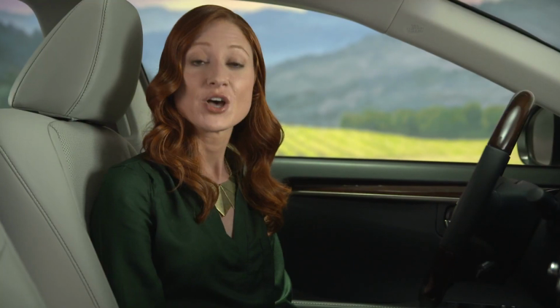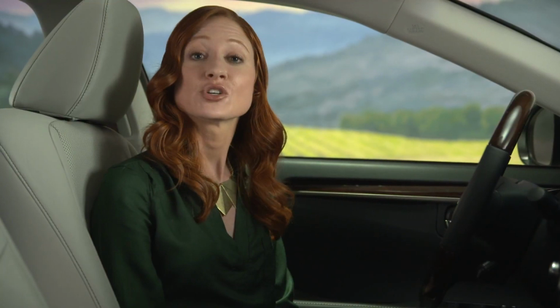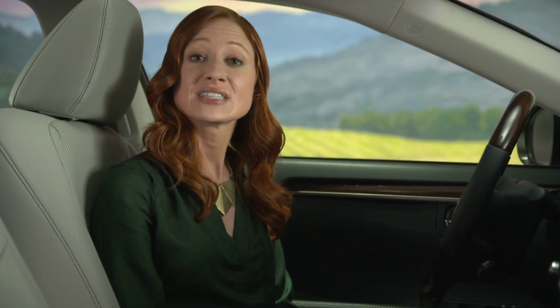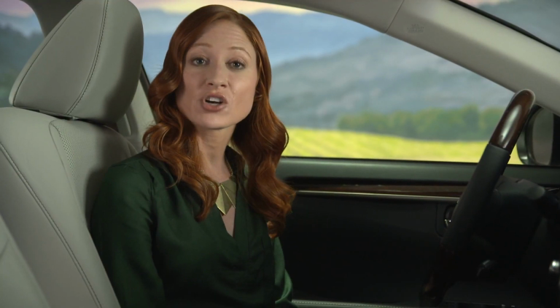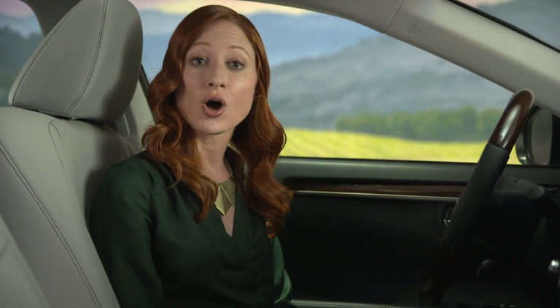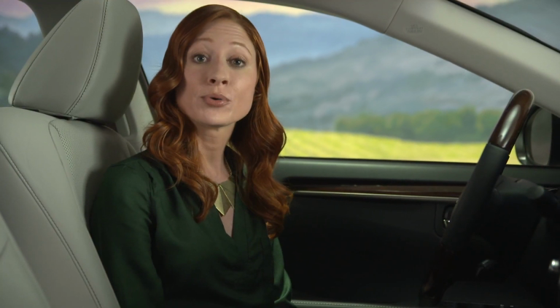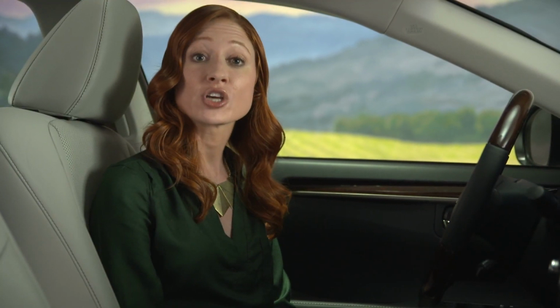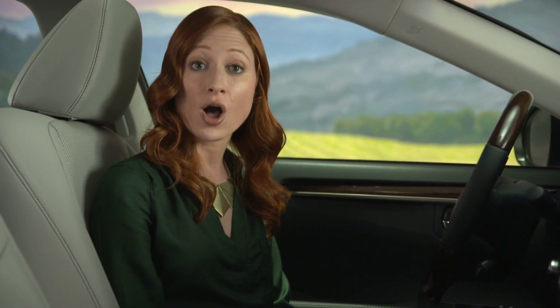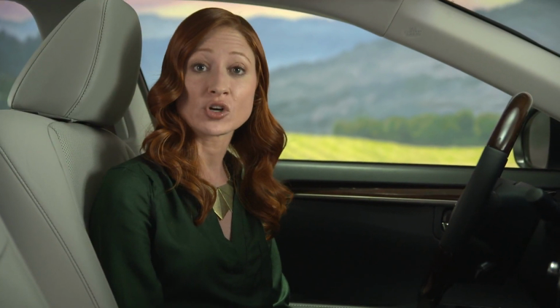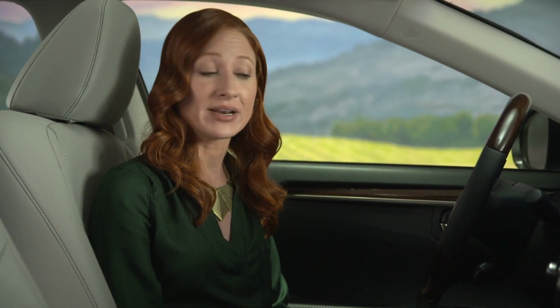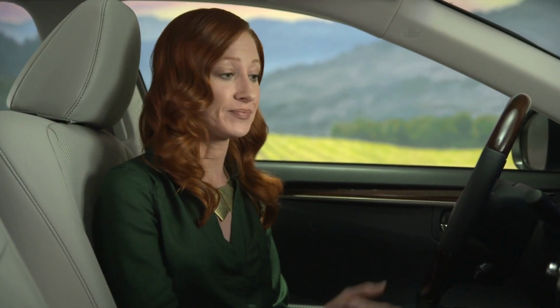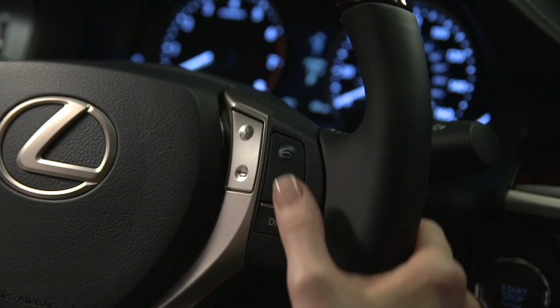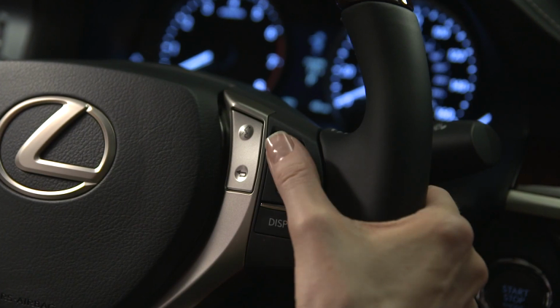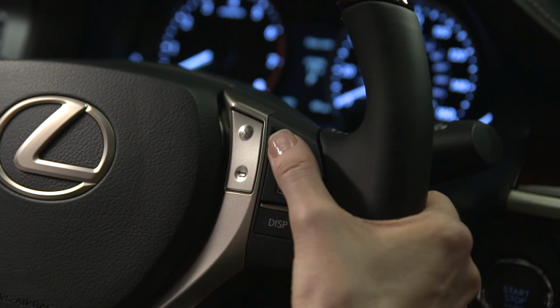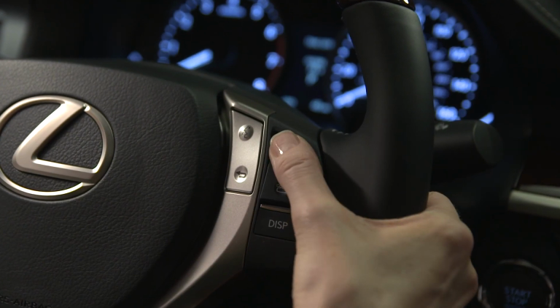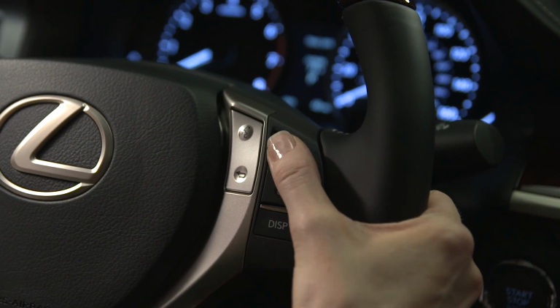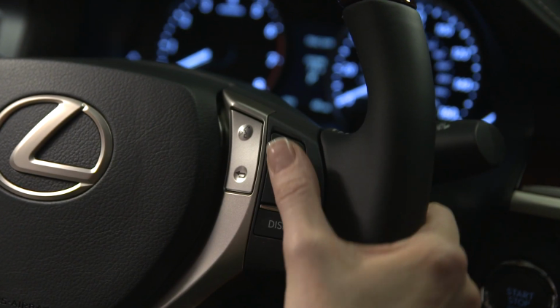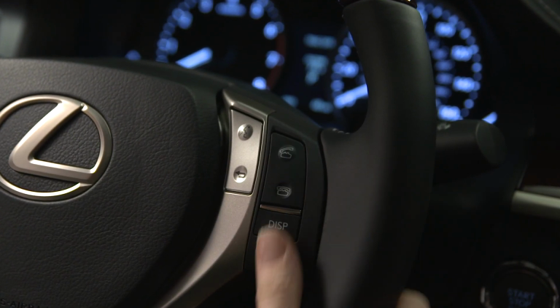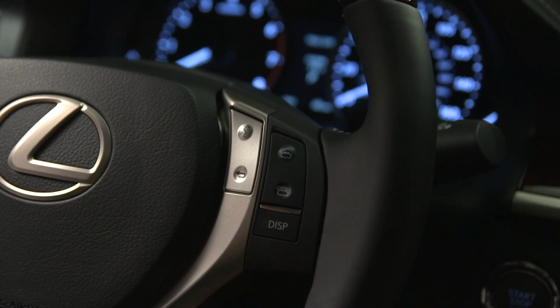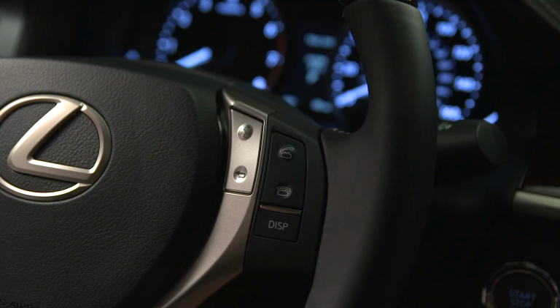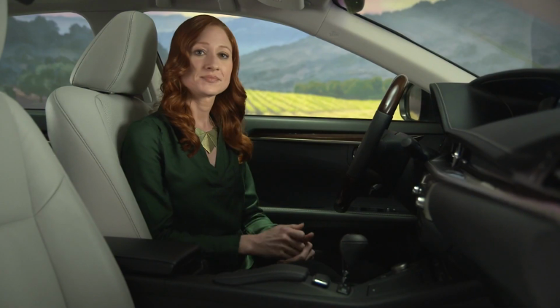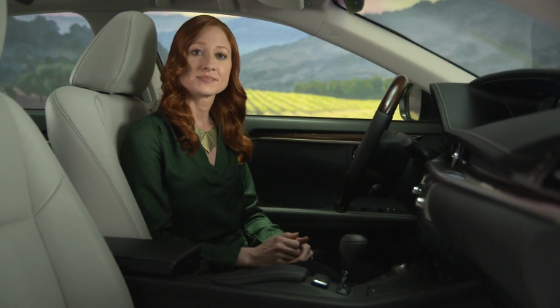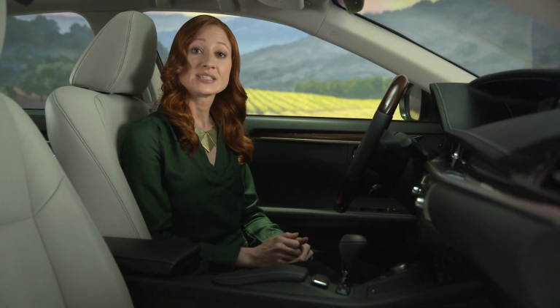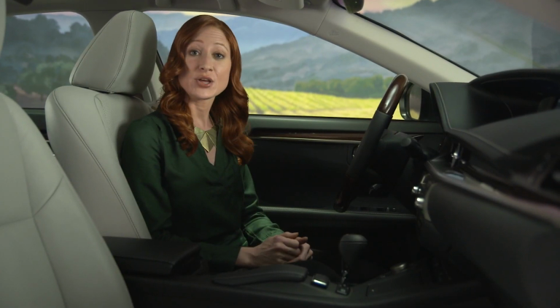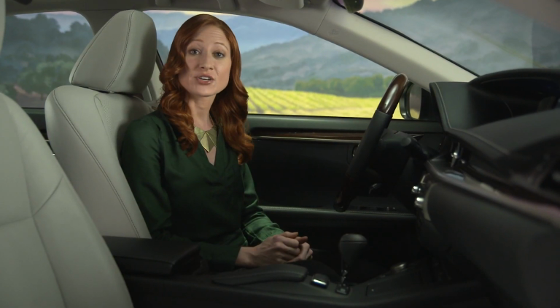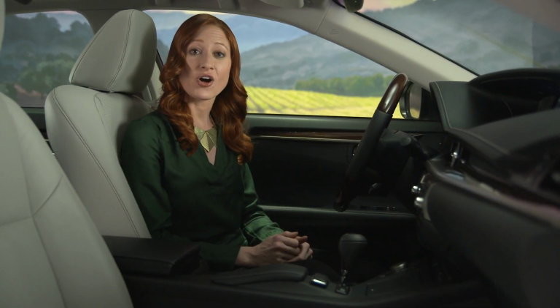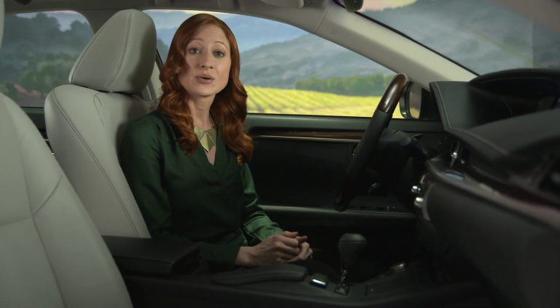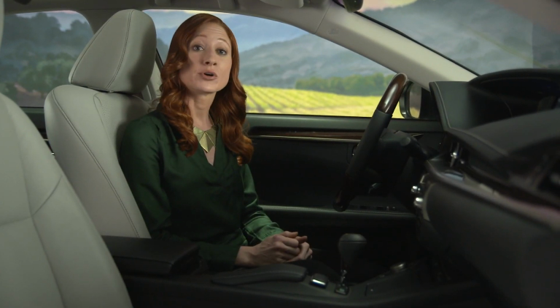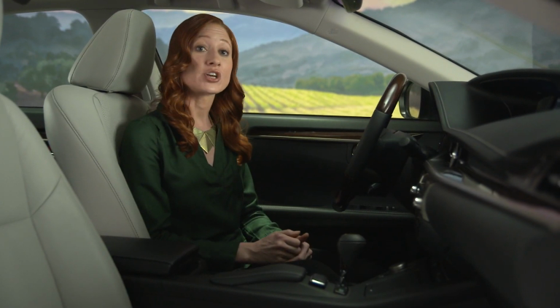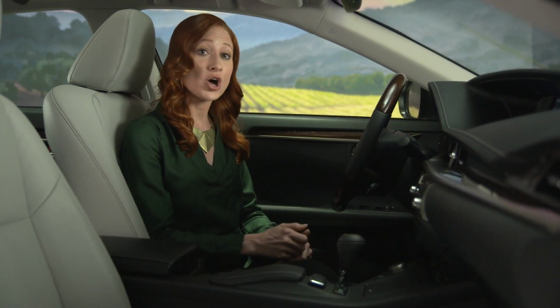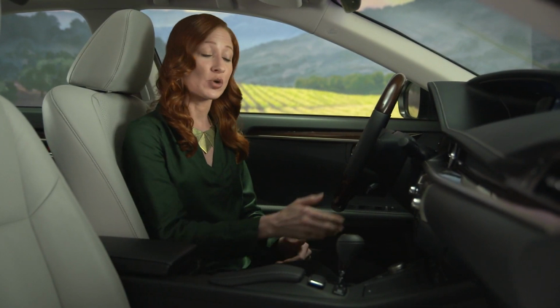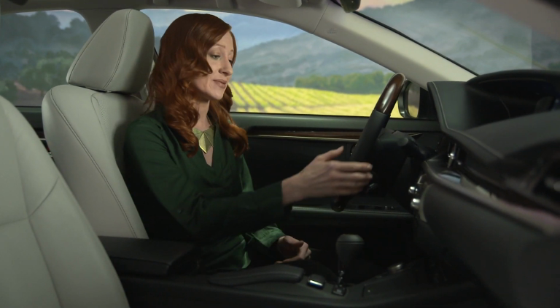To receive a call, push the off-hook button. To end a call, push the on-hook button.